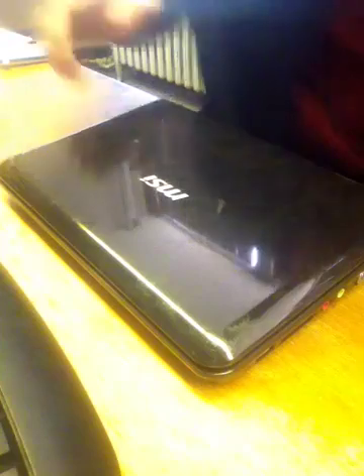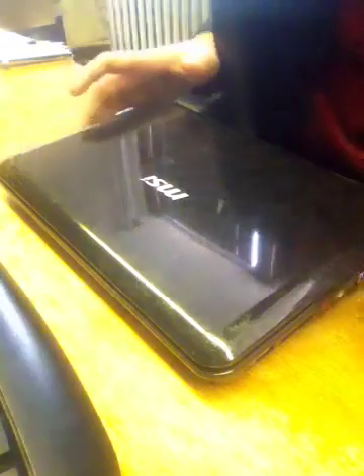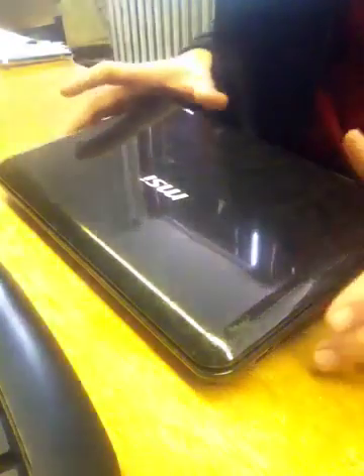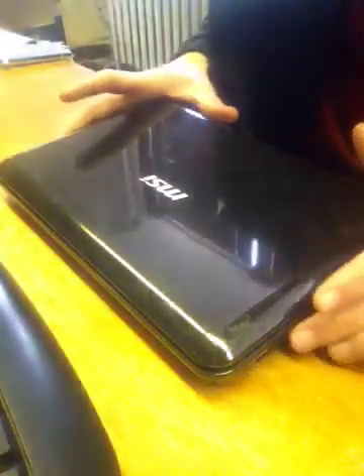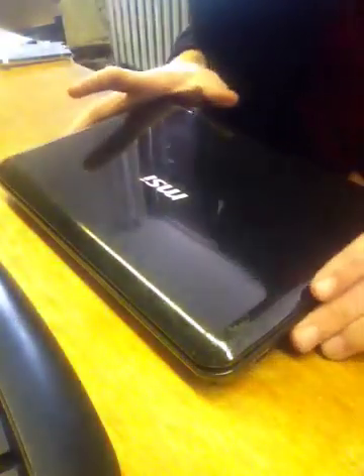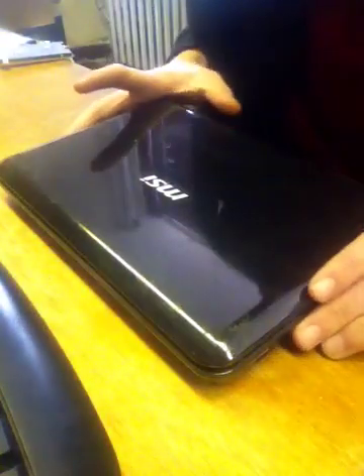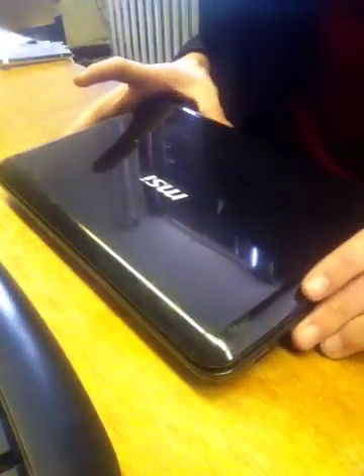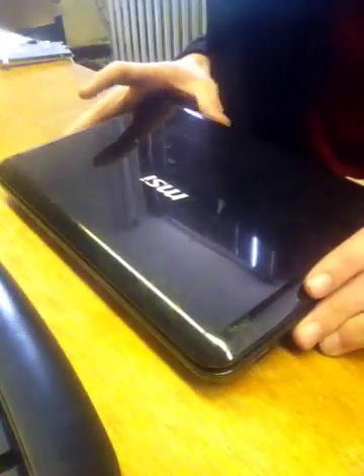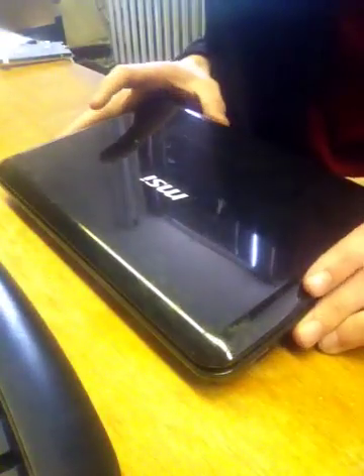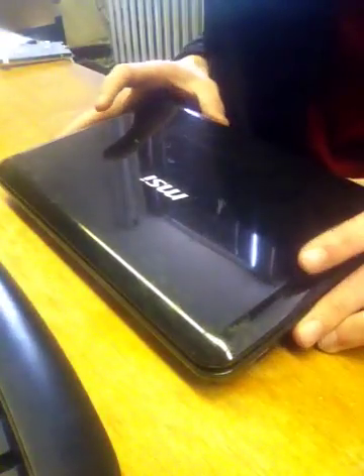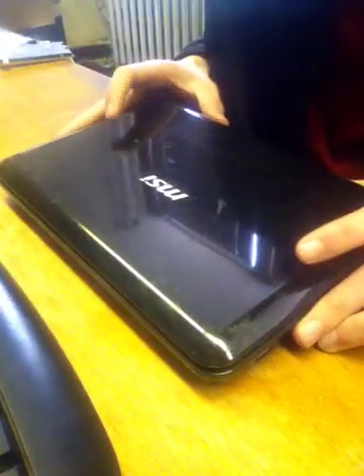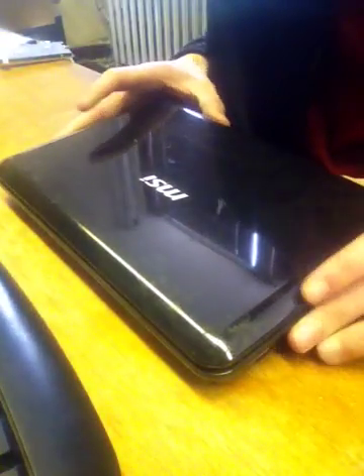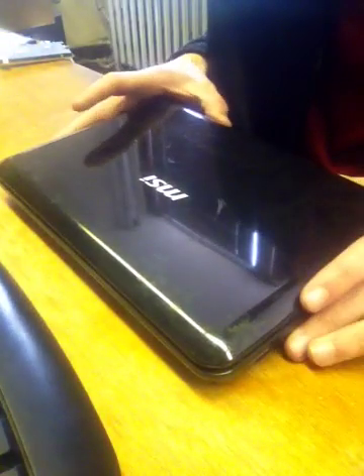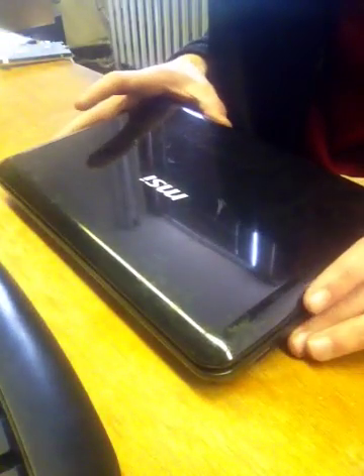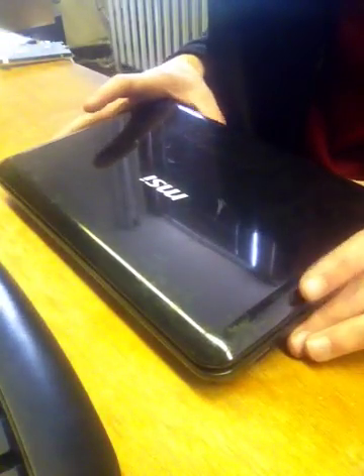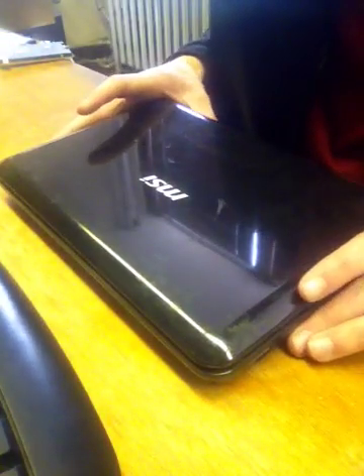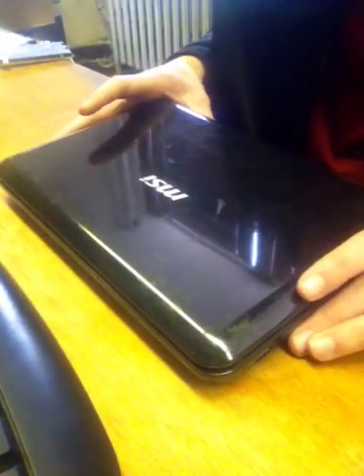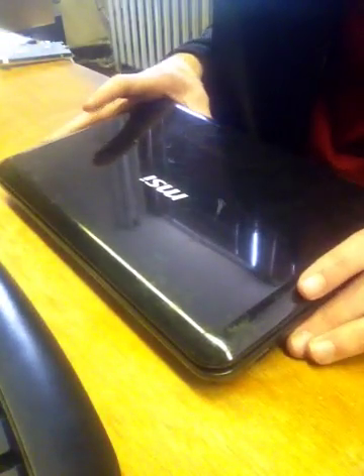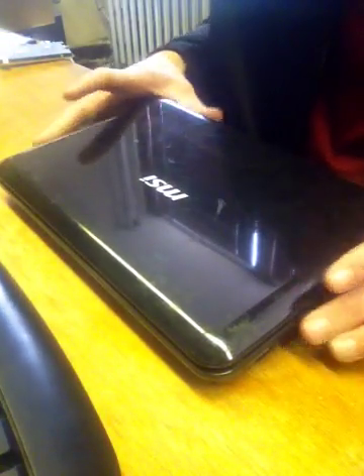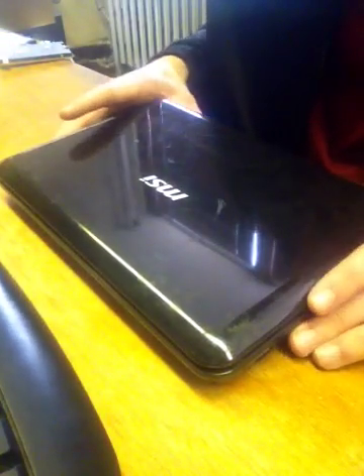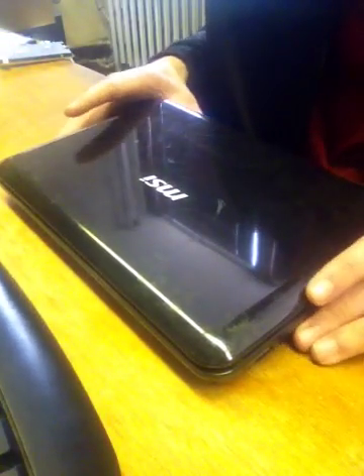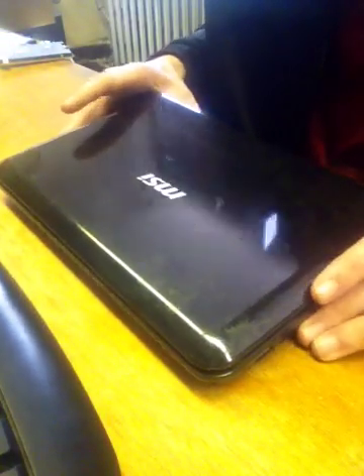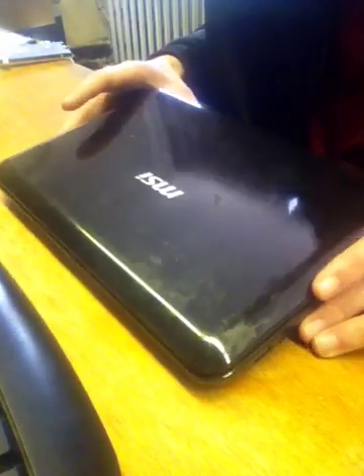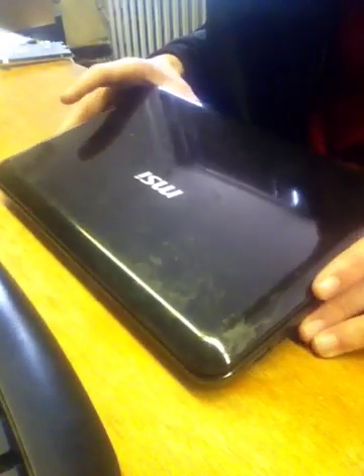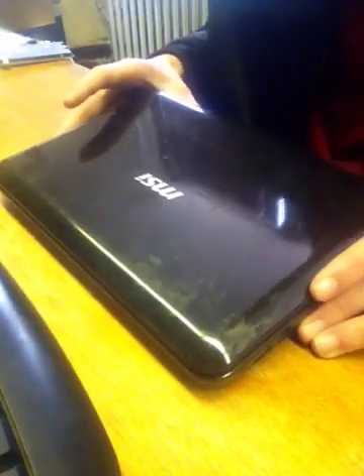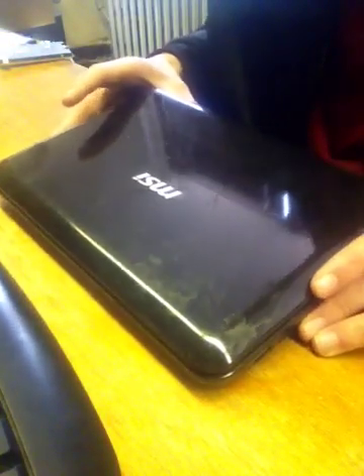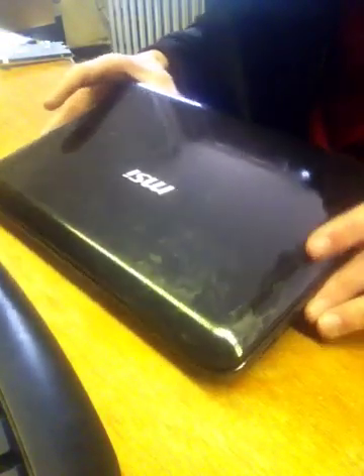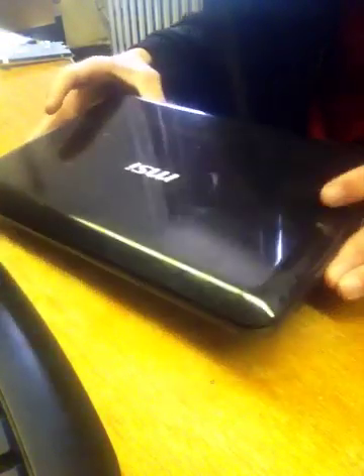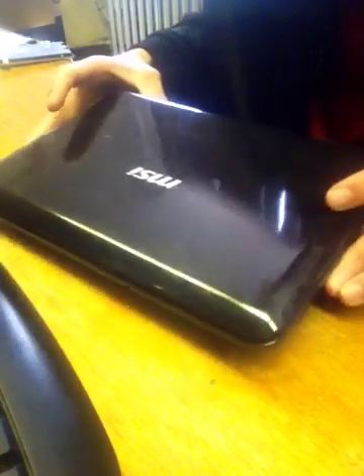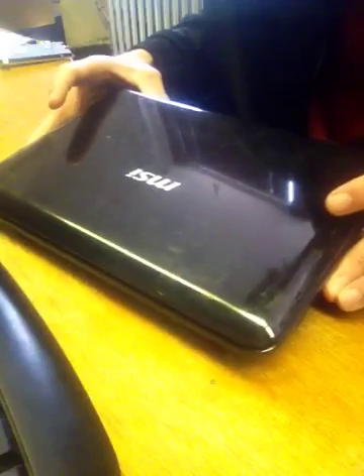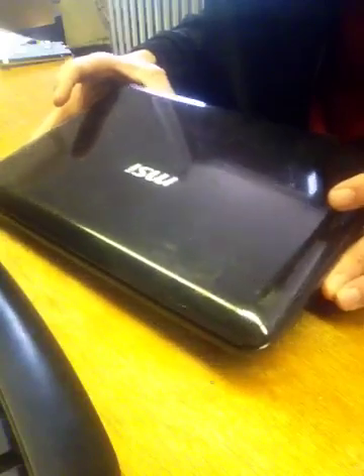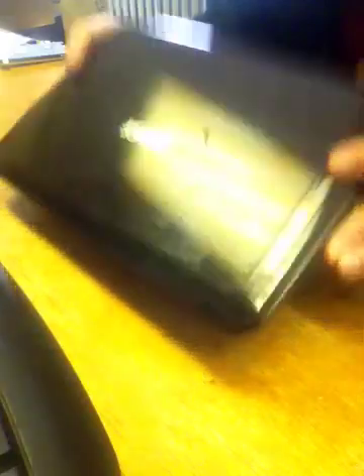Today we are going to change the hard drive in one of these MSI notebooks.